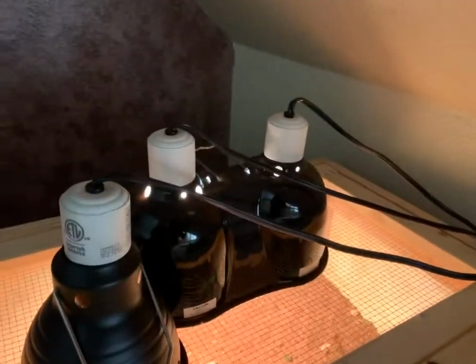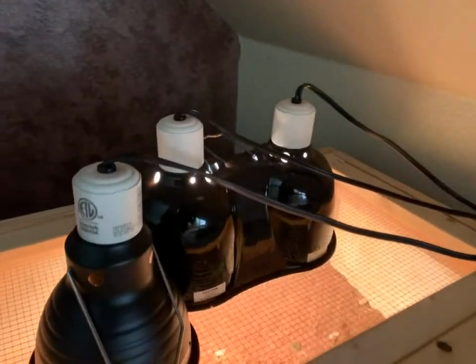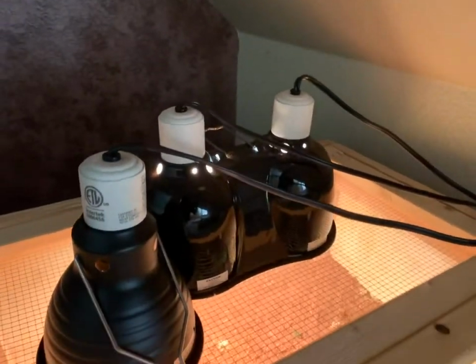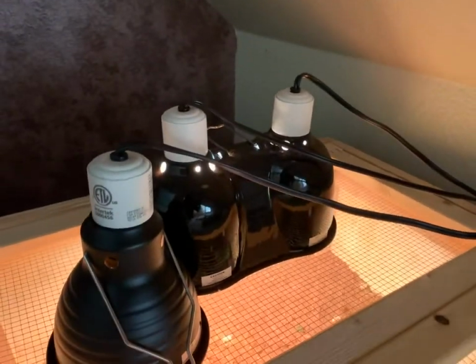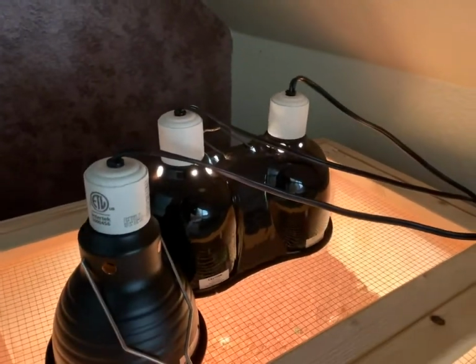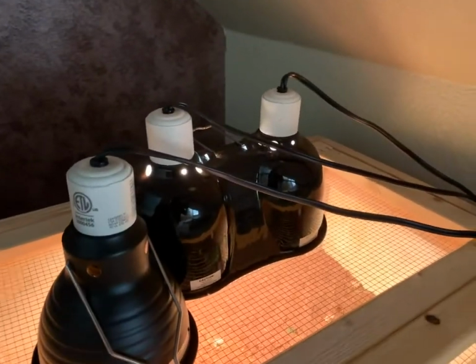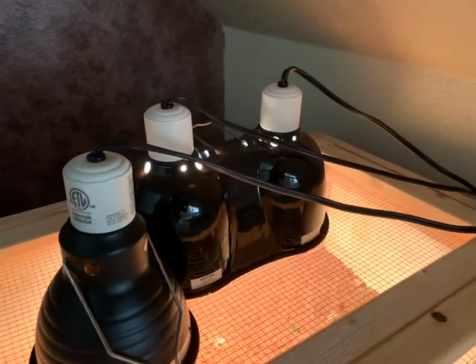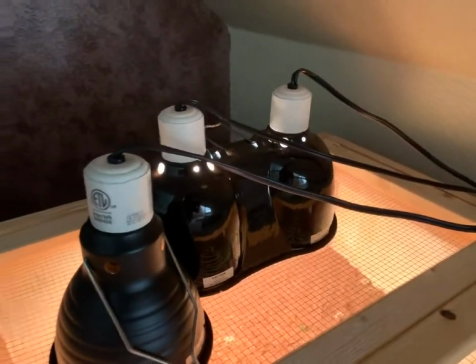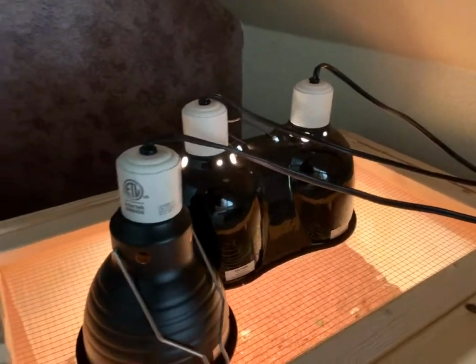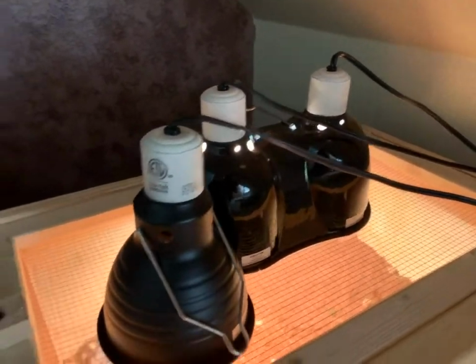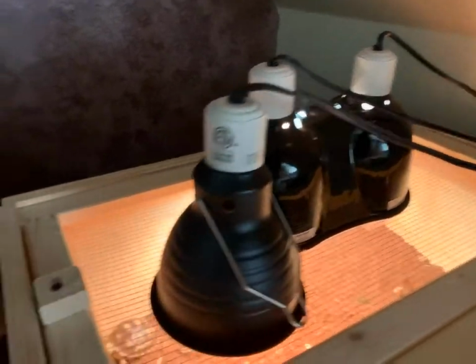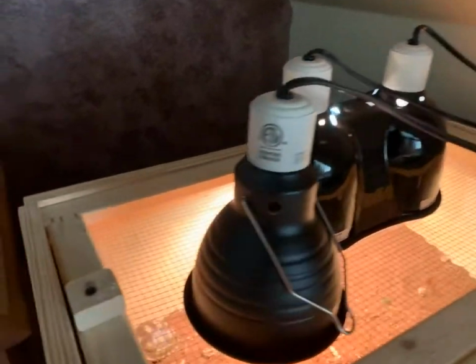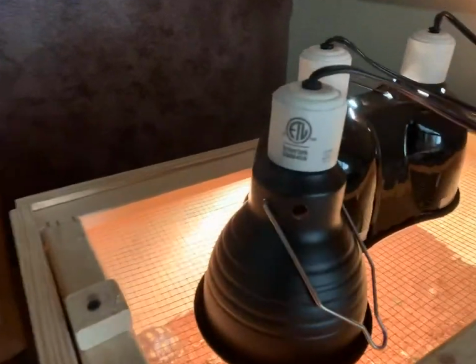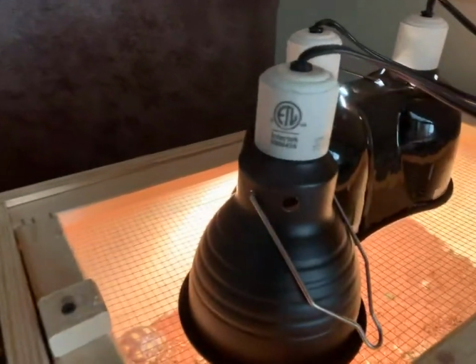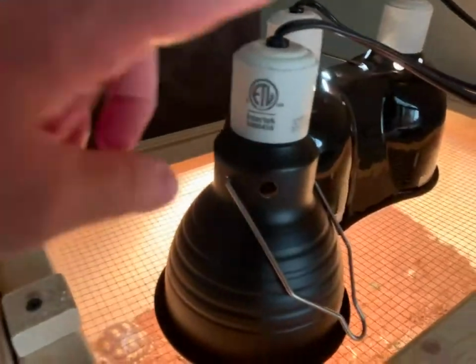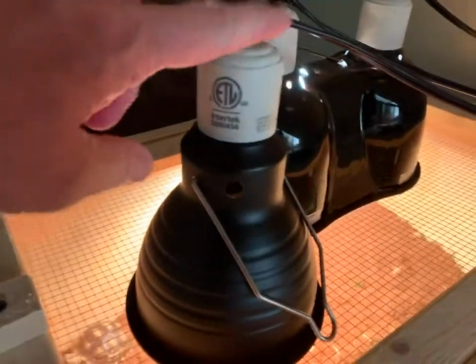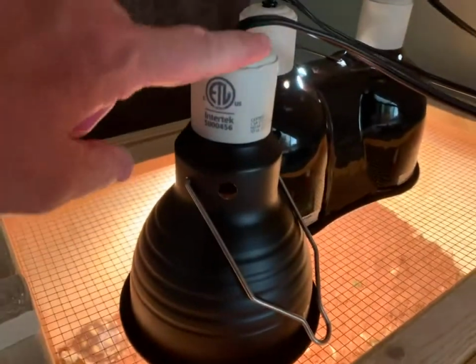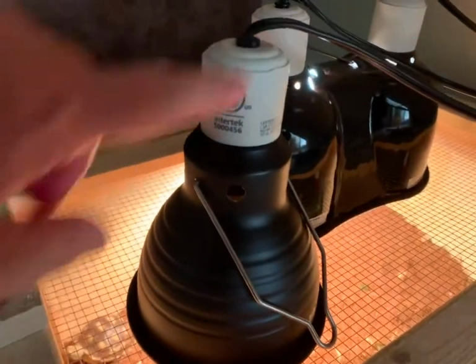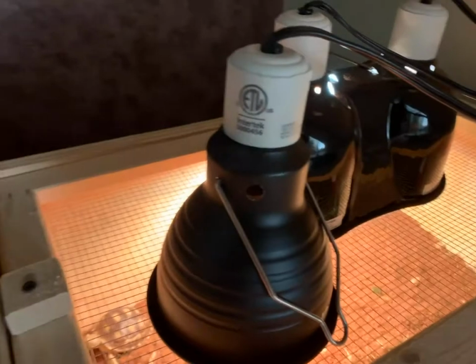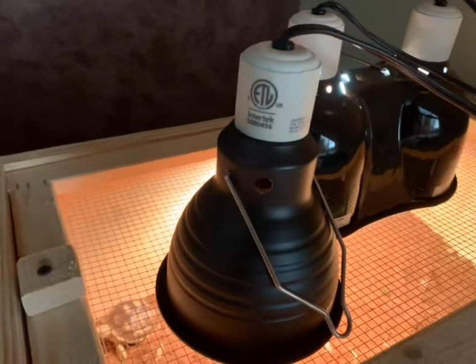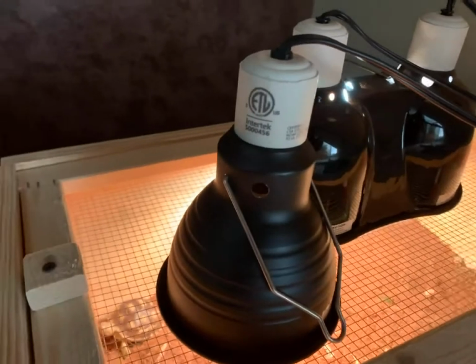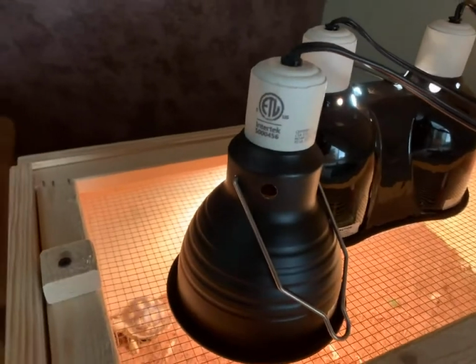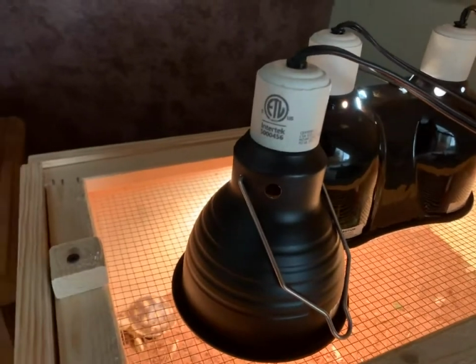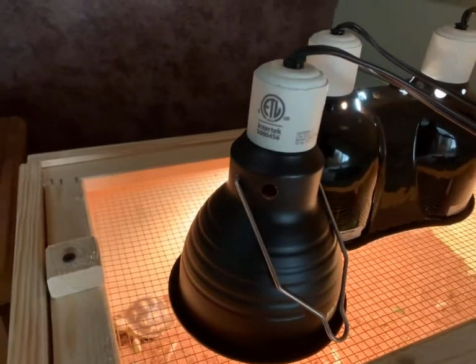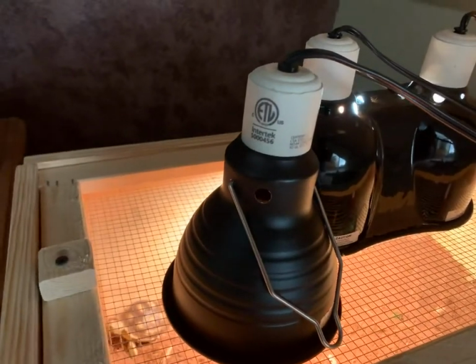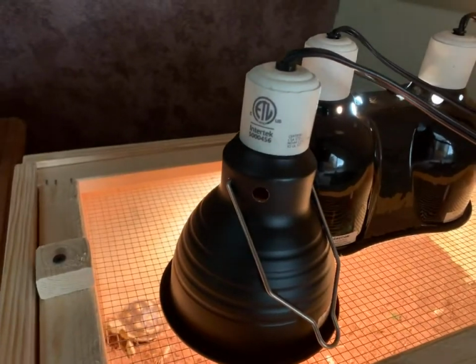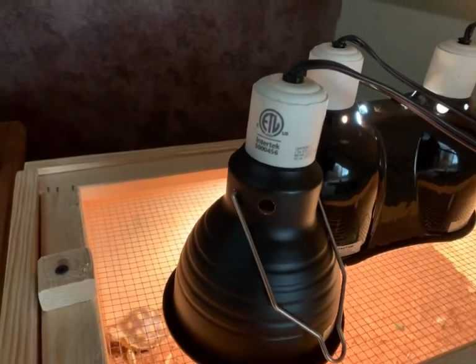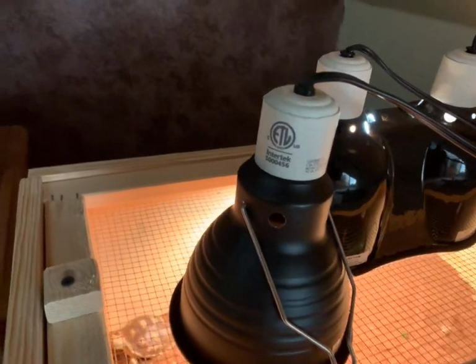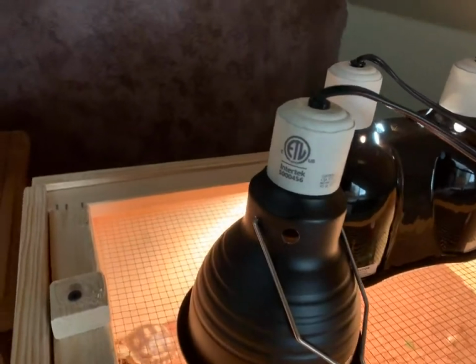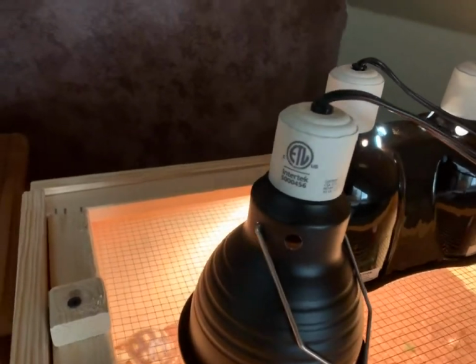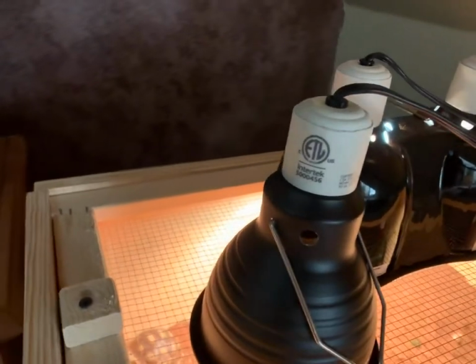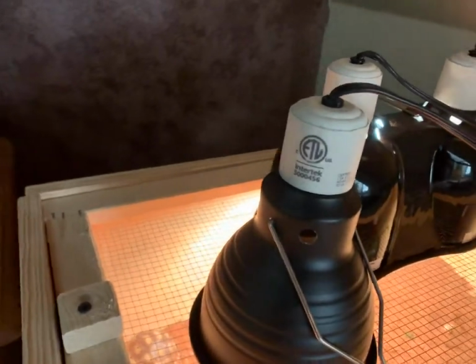We have our UVB light, our heat lamp, and then this one is a ceramic heat emitter that I use at night.